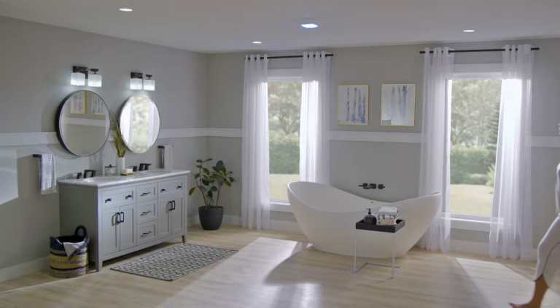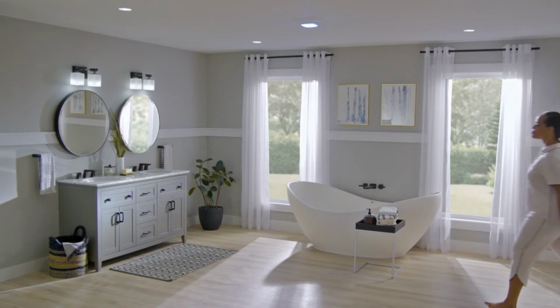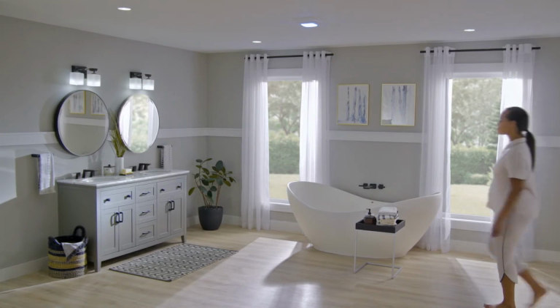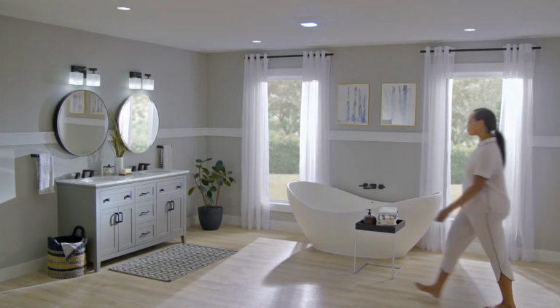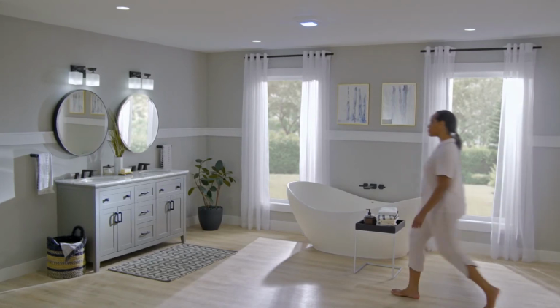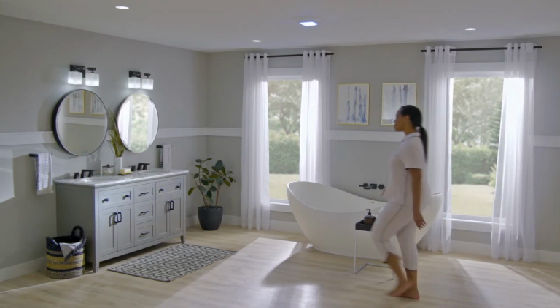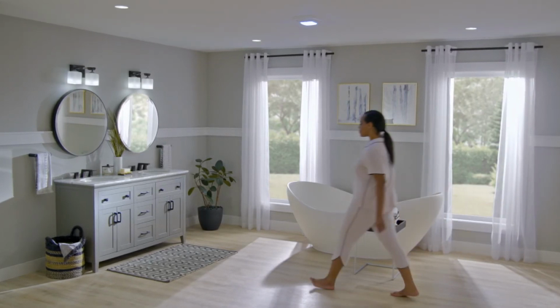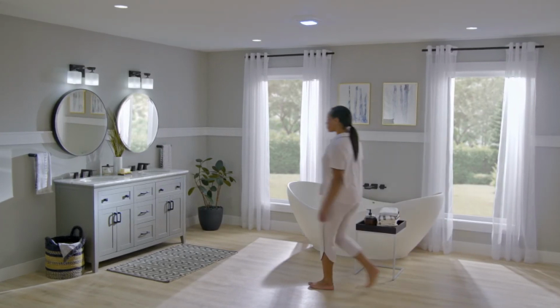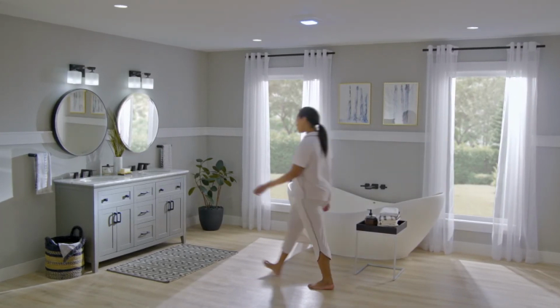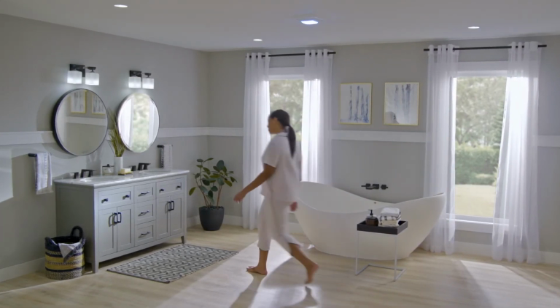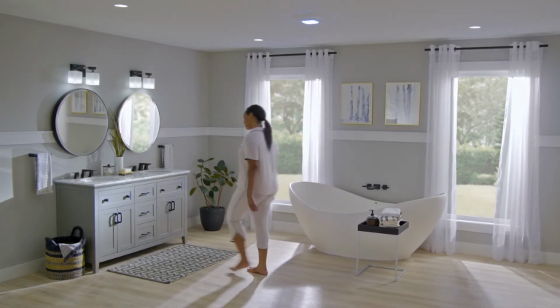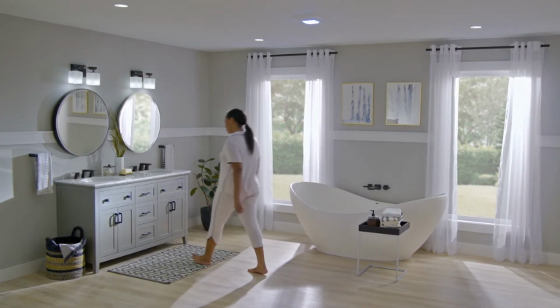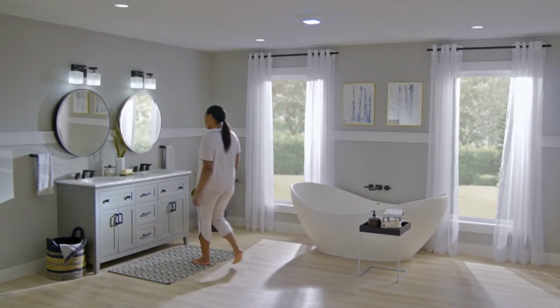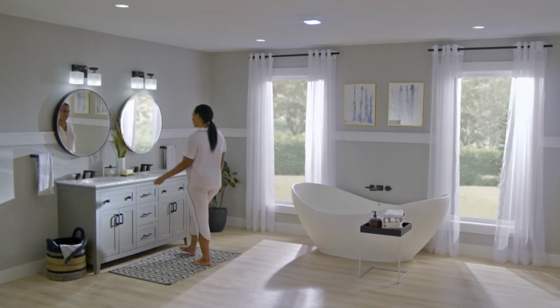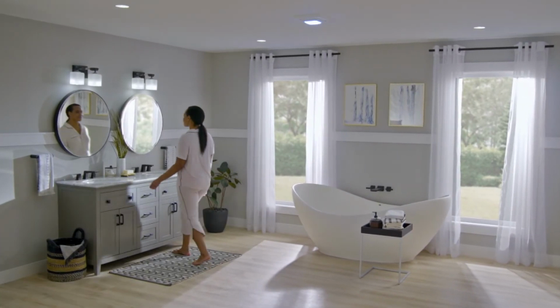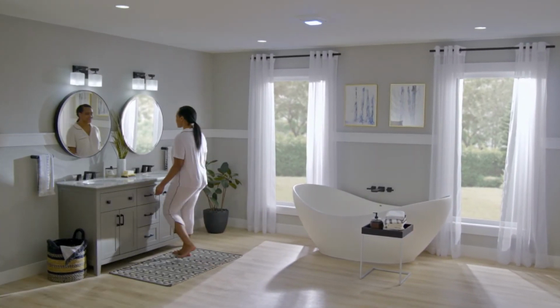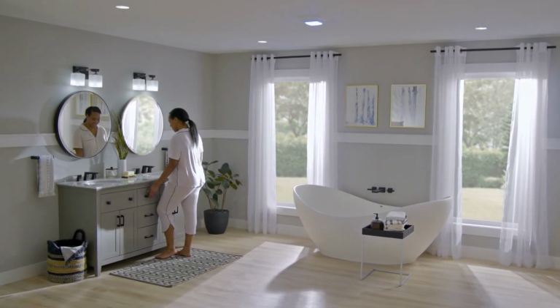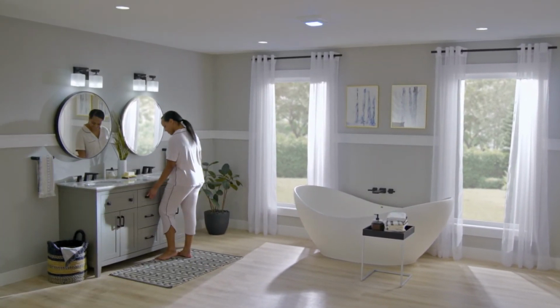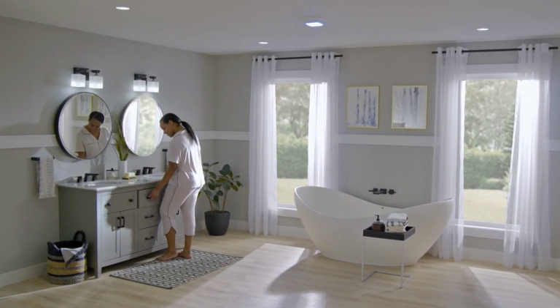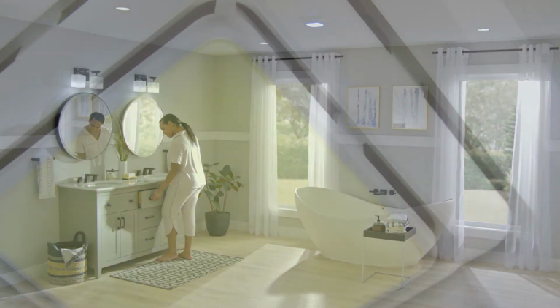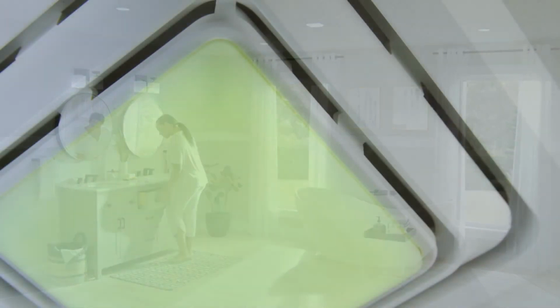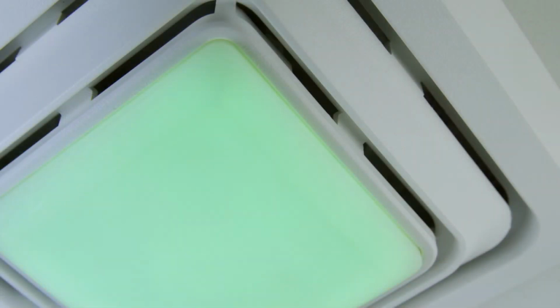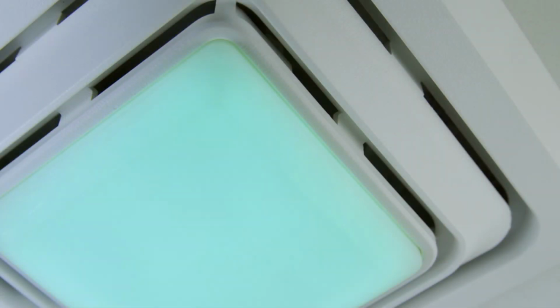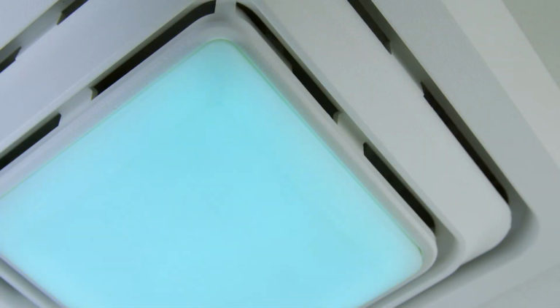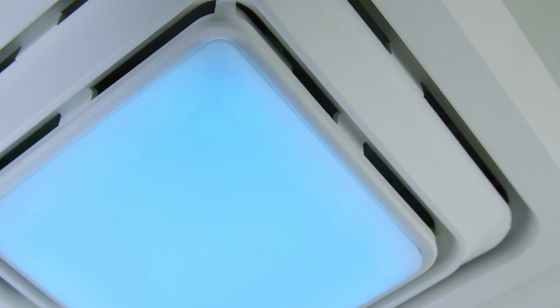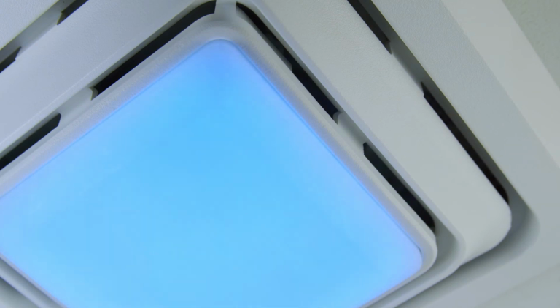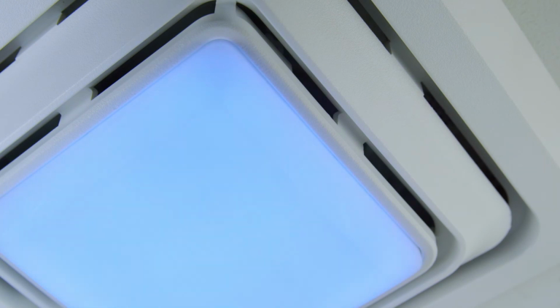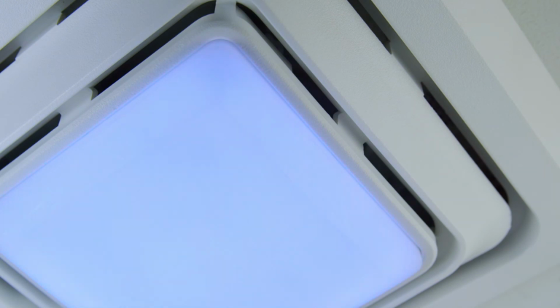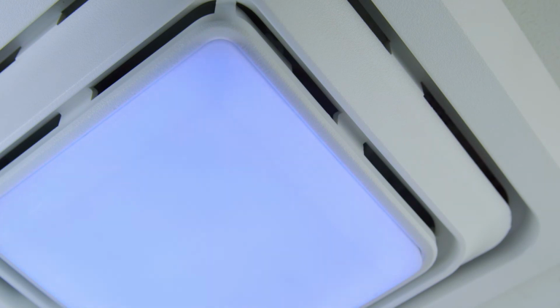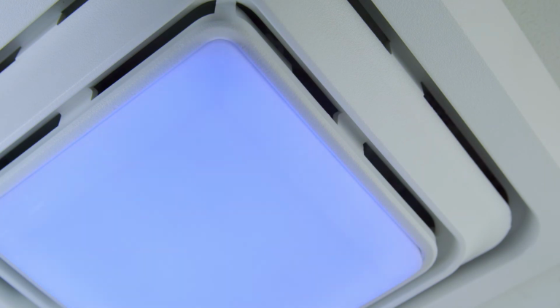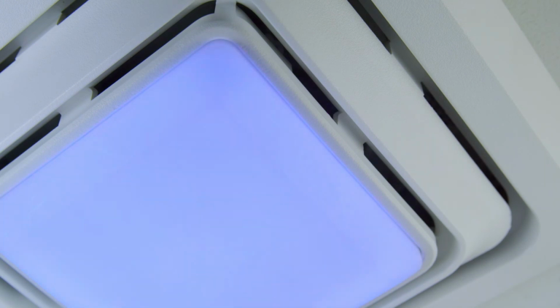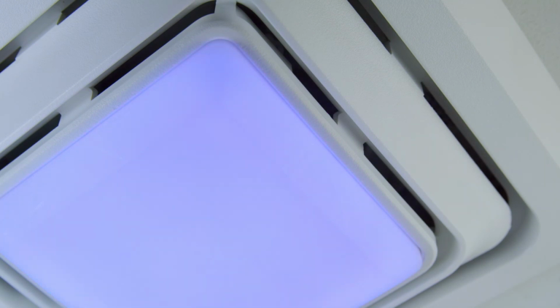An app-based upgrade with dimmable color to your existing ventilation. Chroma Comfort Upgrade.